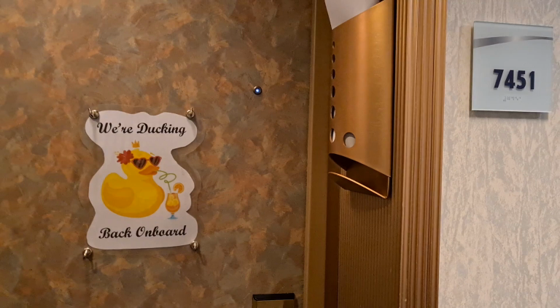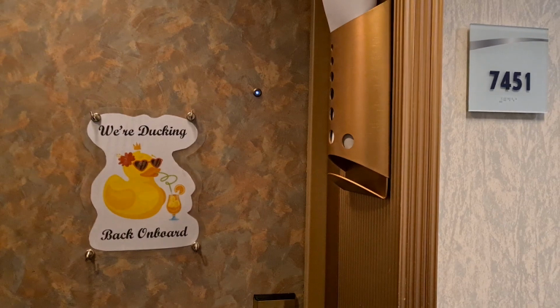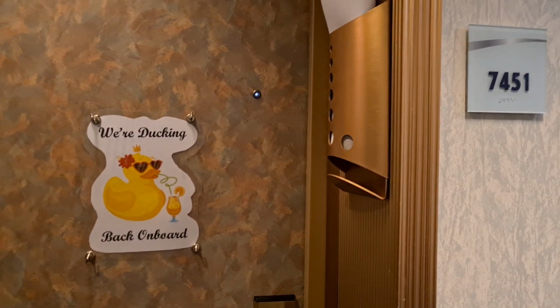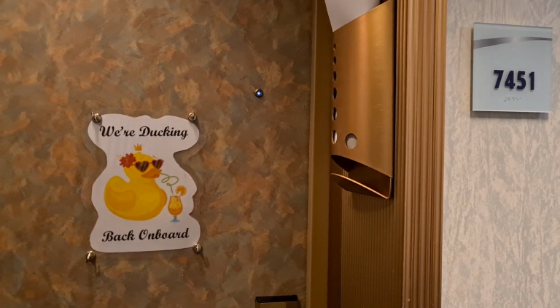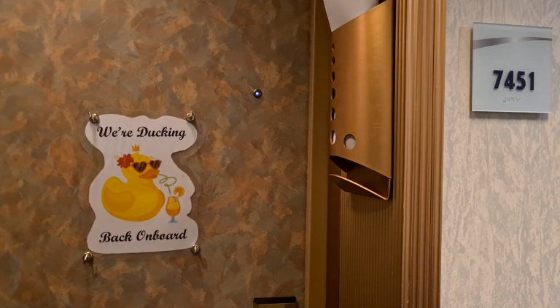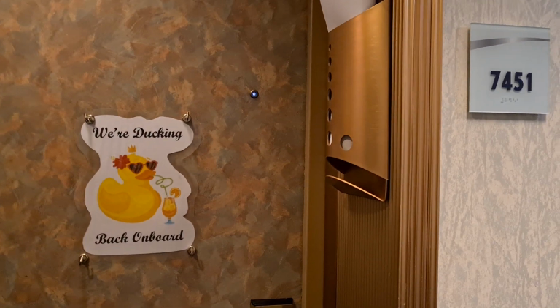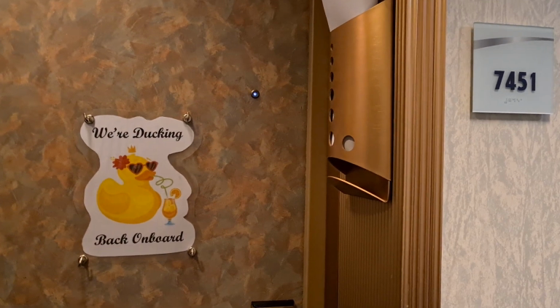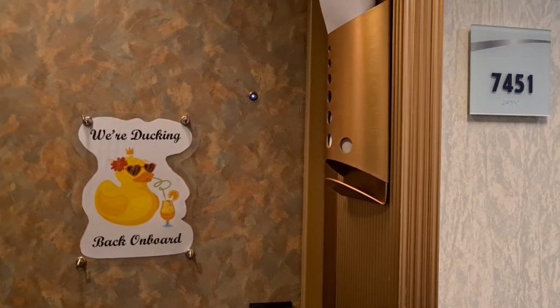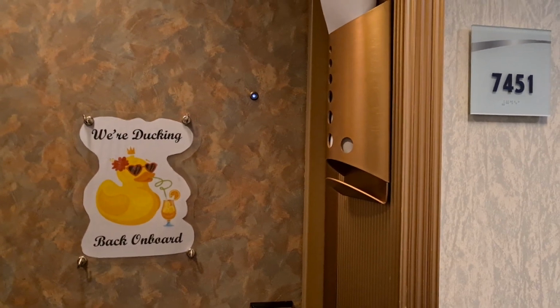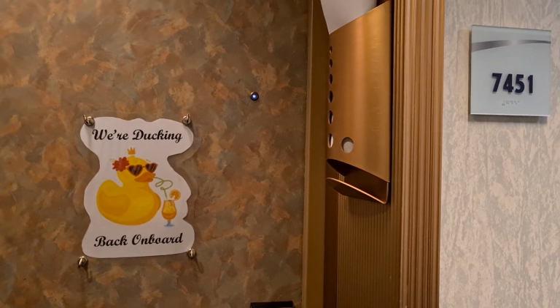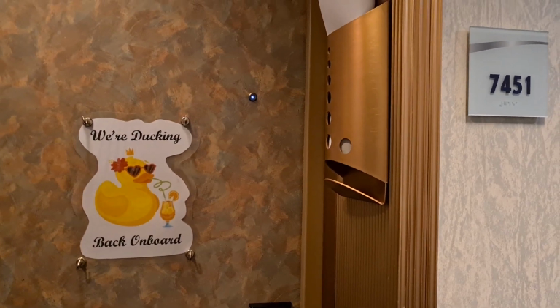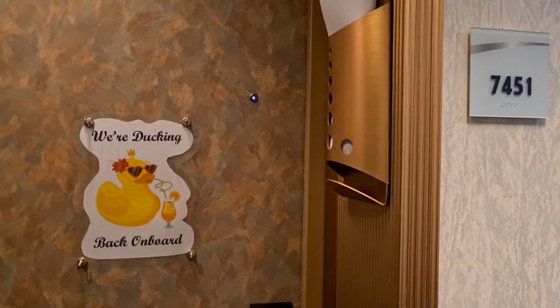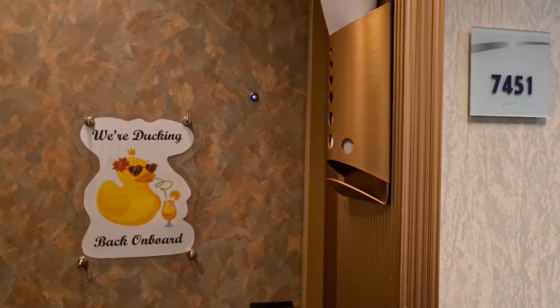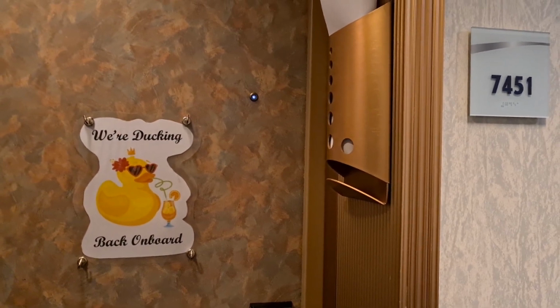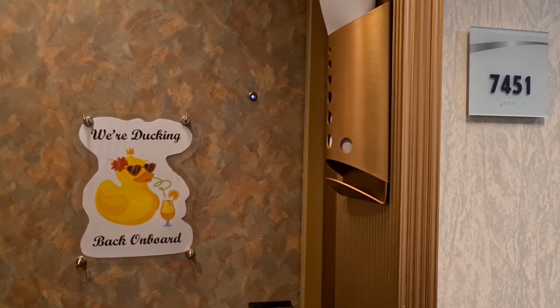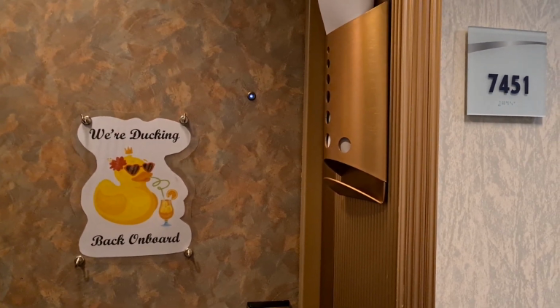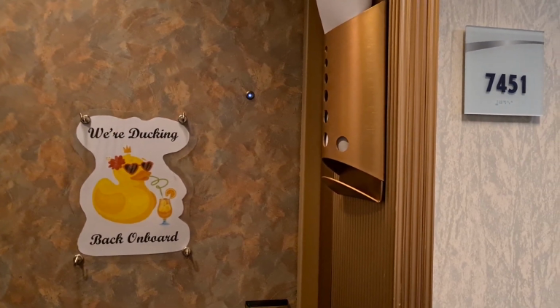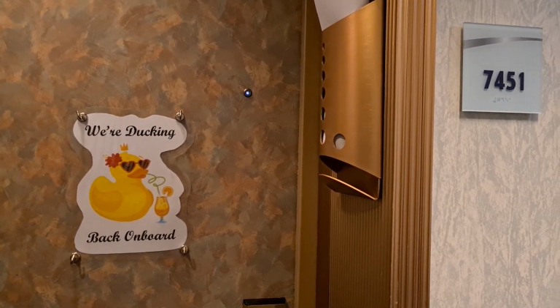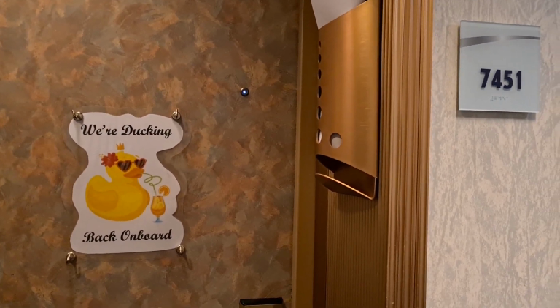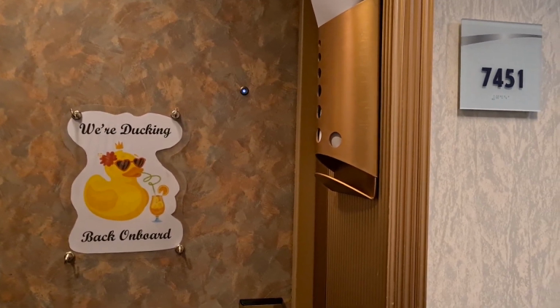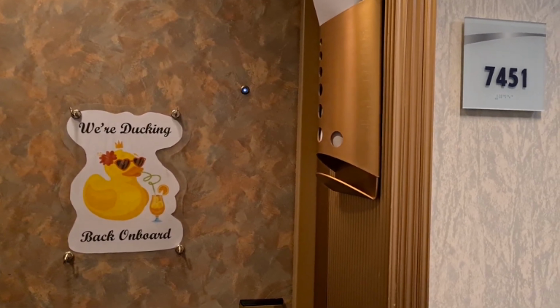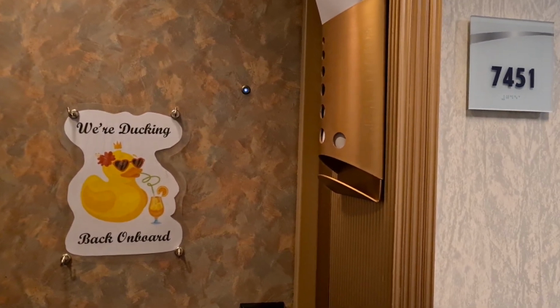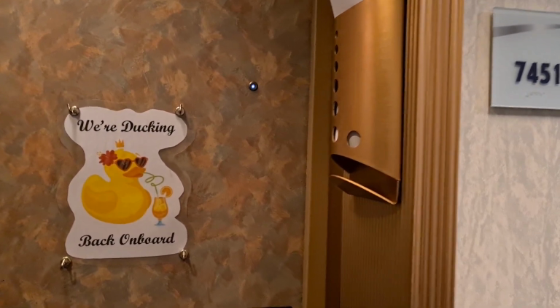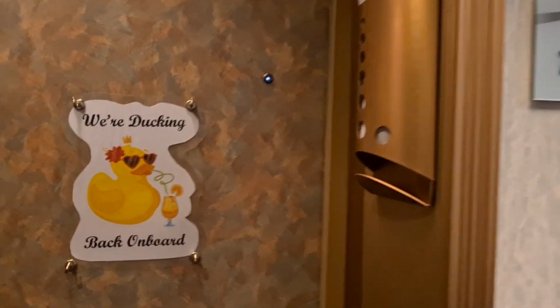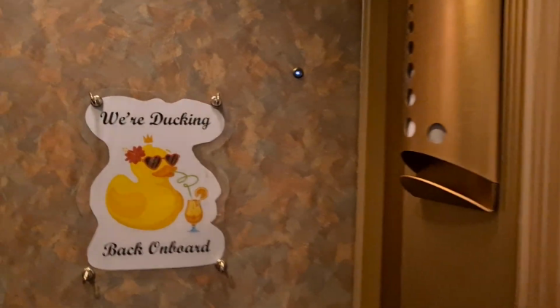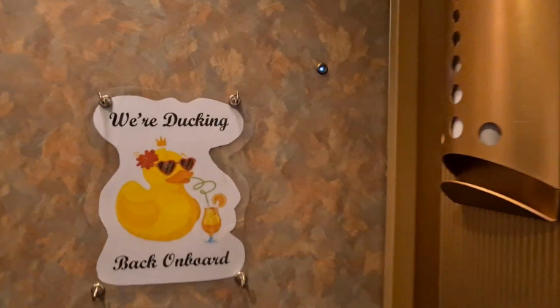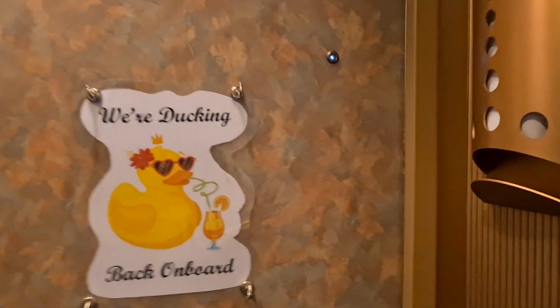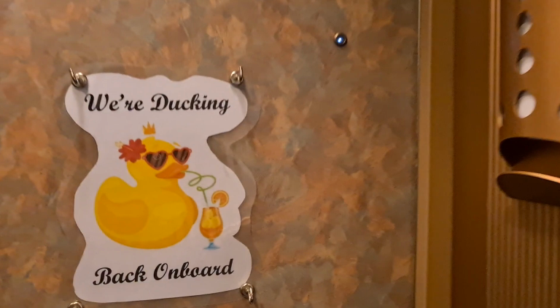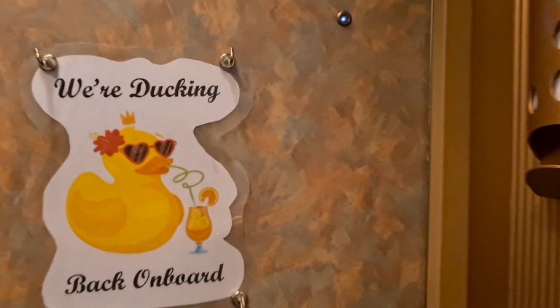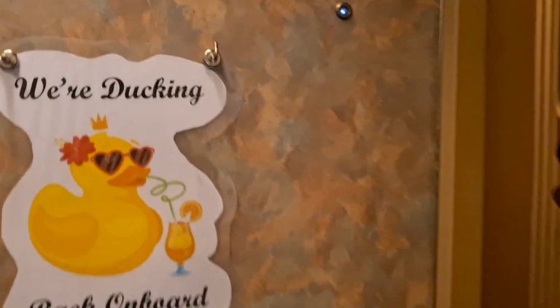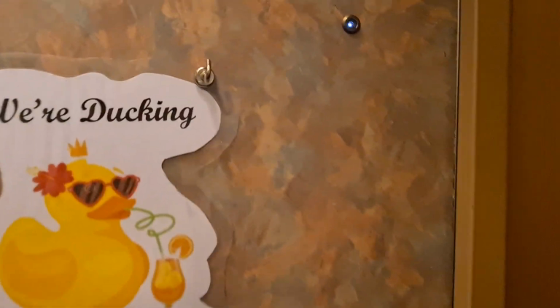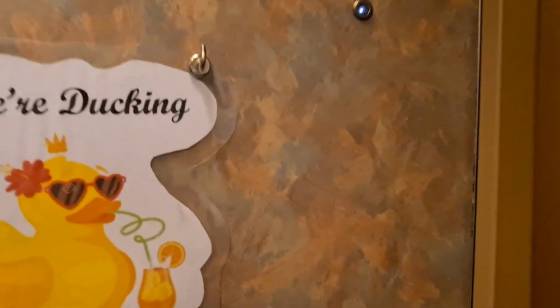Hi, welcome to Cabin 7451 on Carnival Splendor. Journeys with Jackie and Jay.